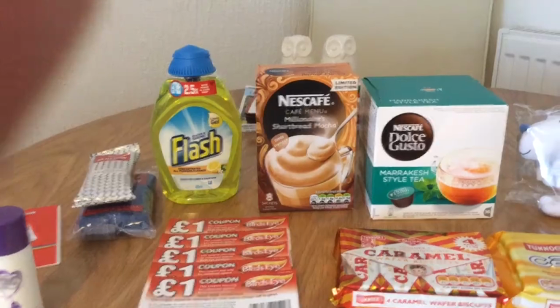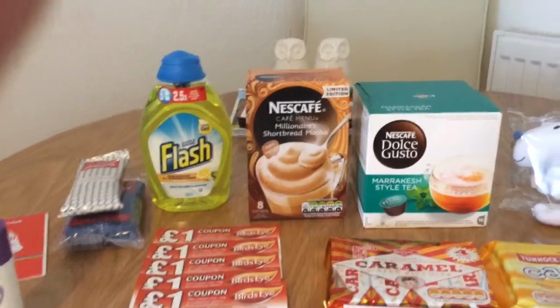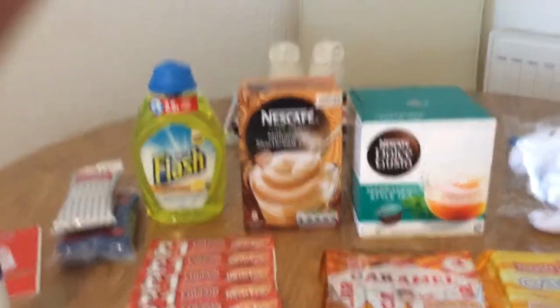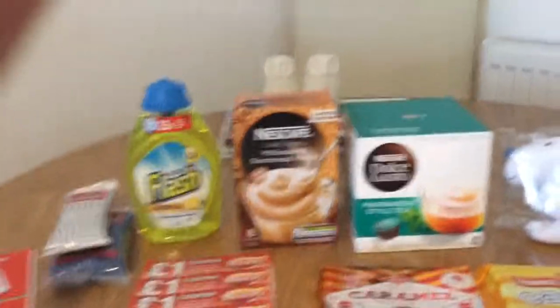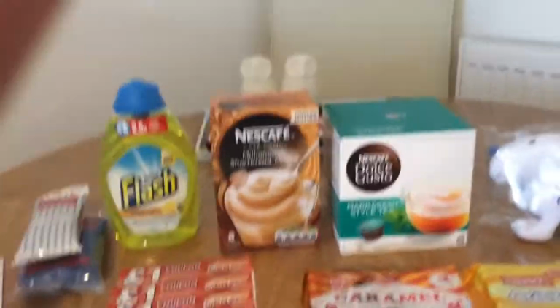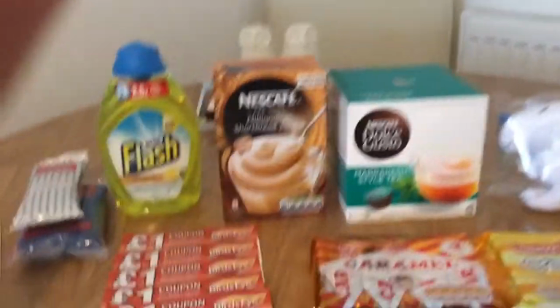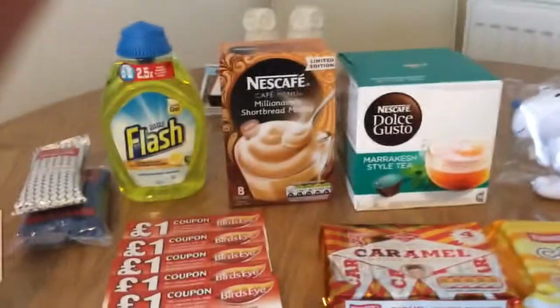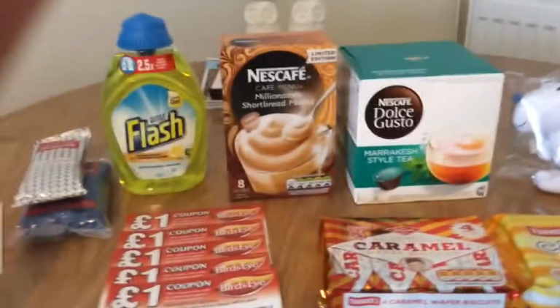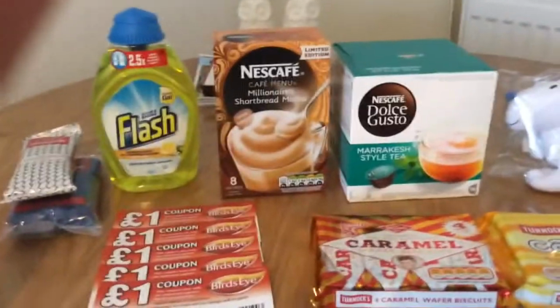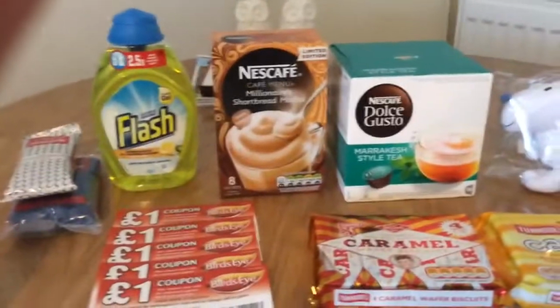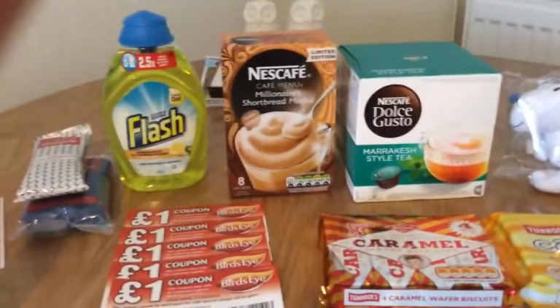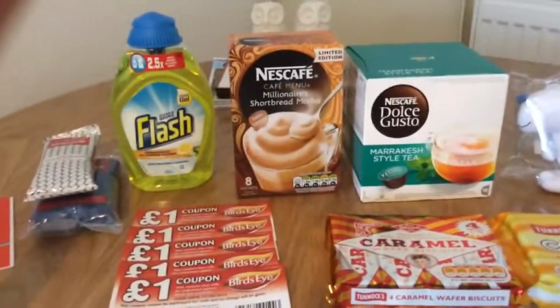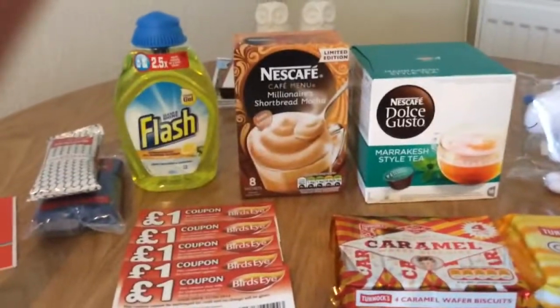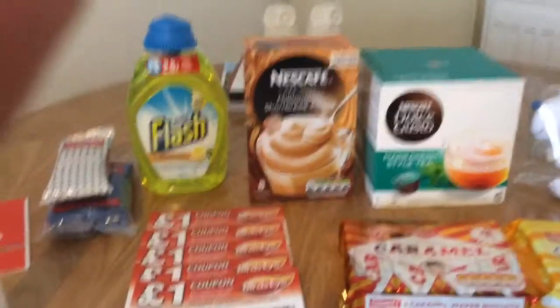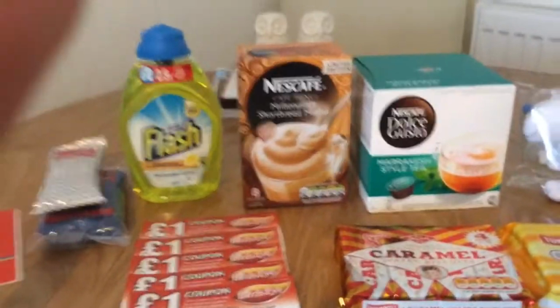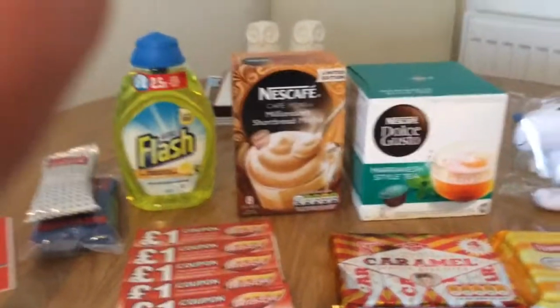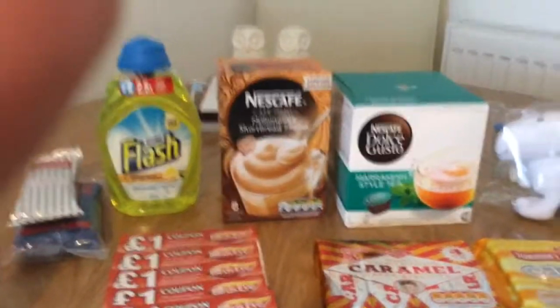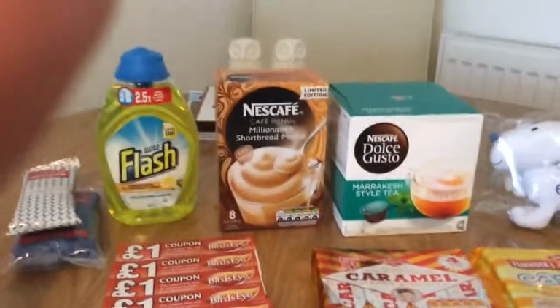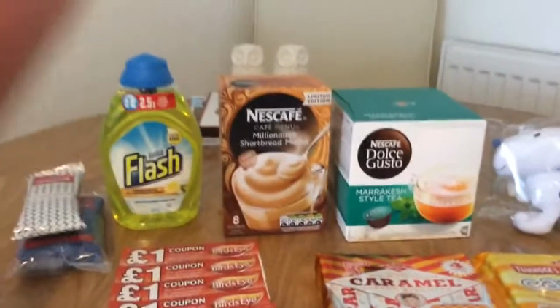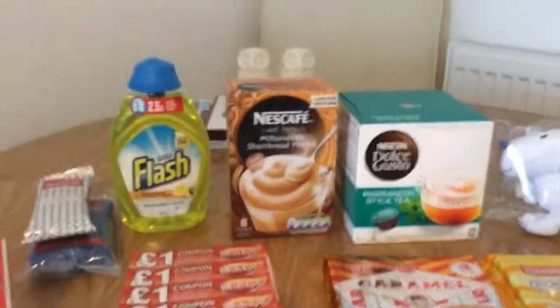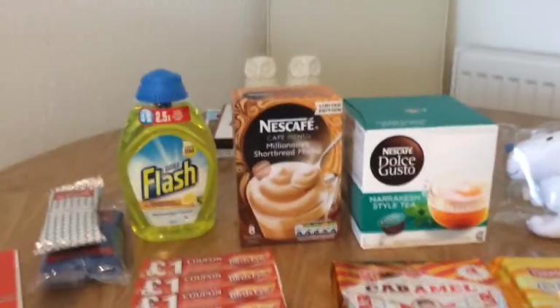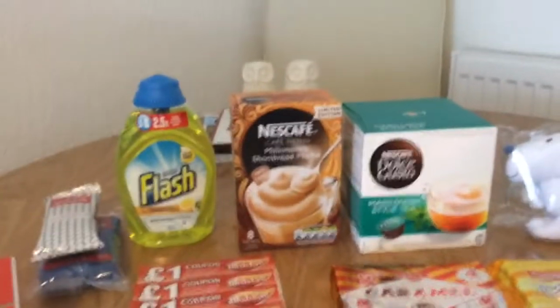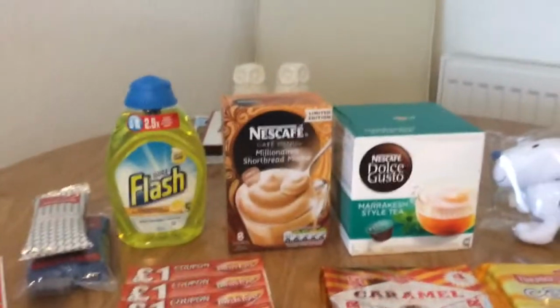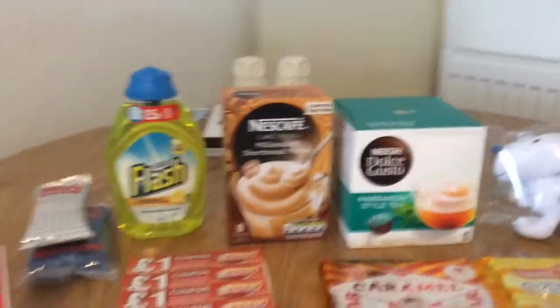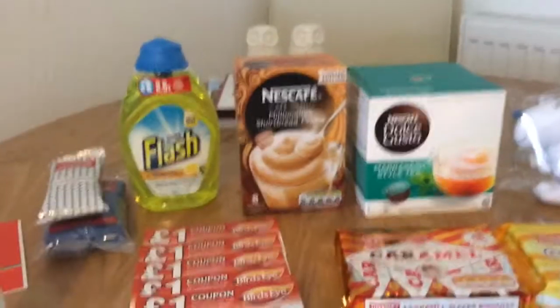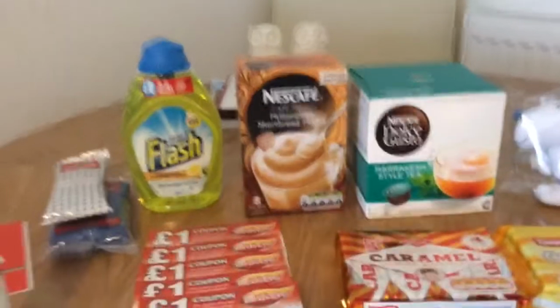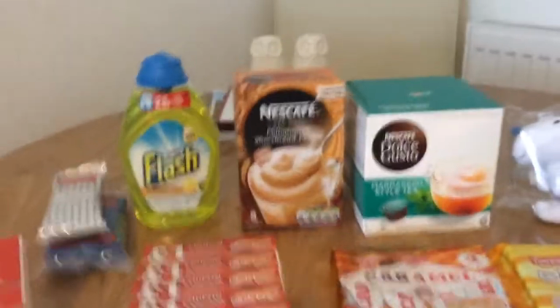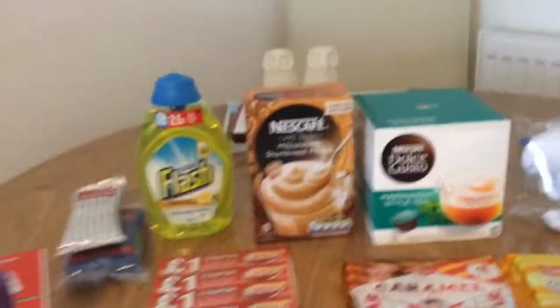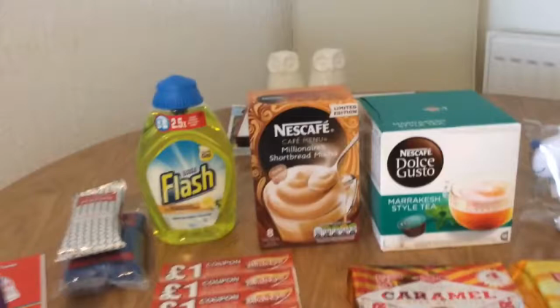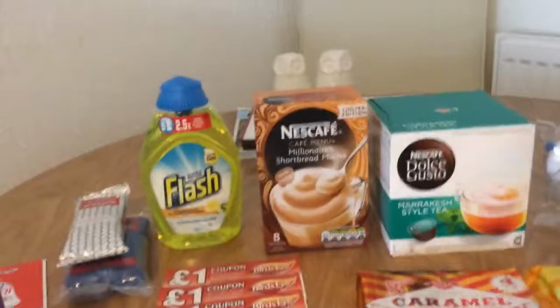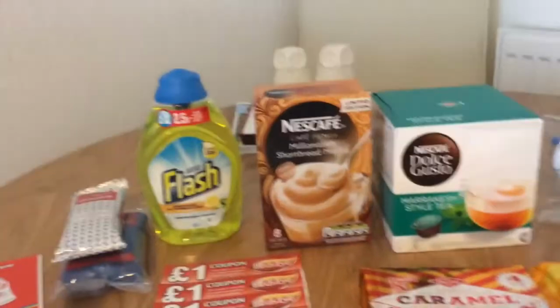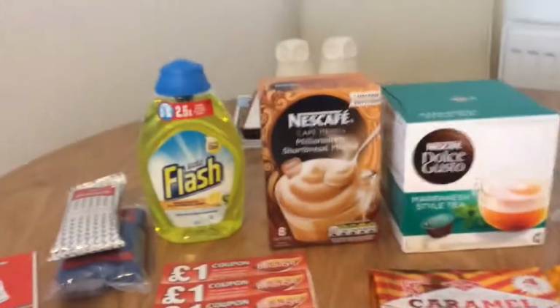Hi everybody, welcome to this week's favourites video. There's not much this week but there's a few things I'll show you.